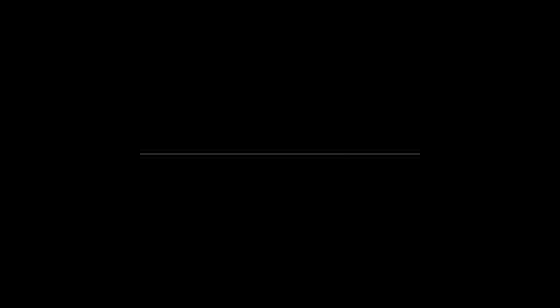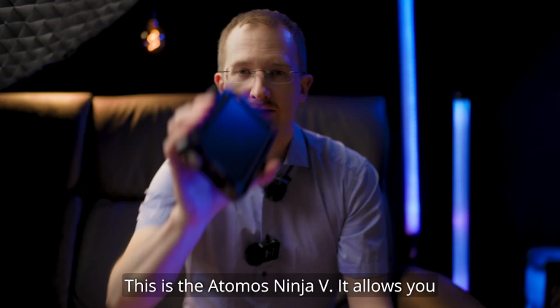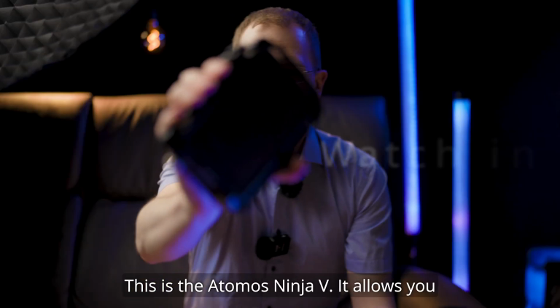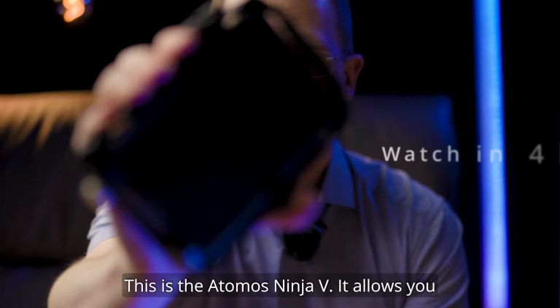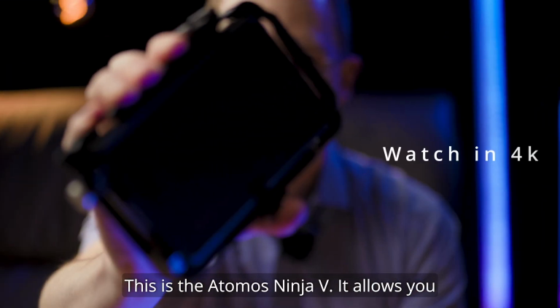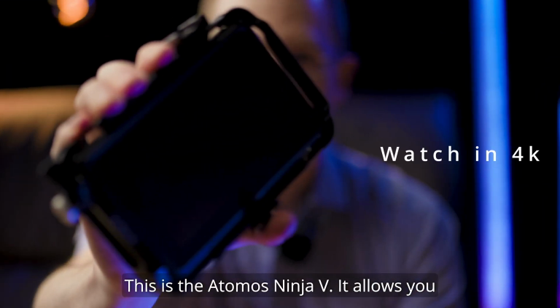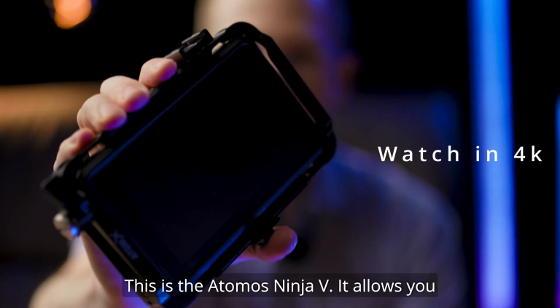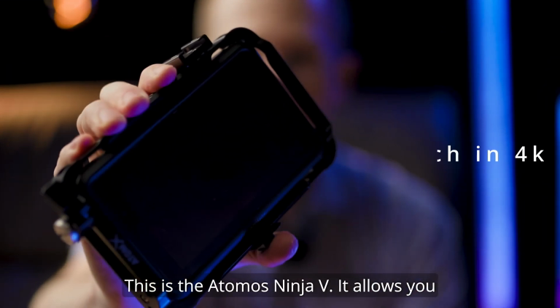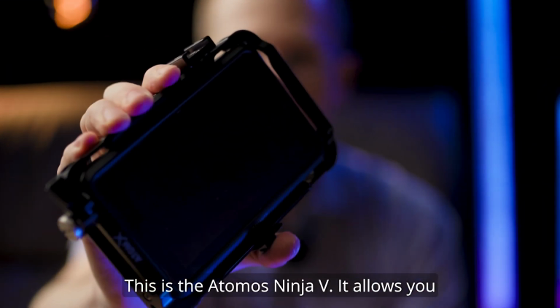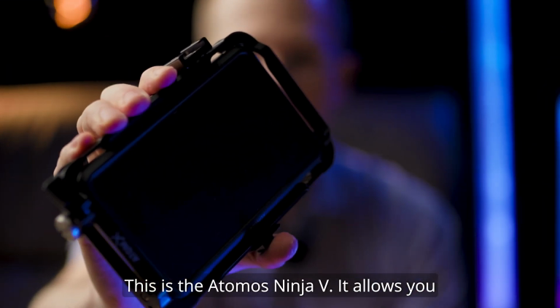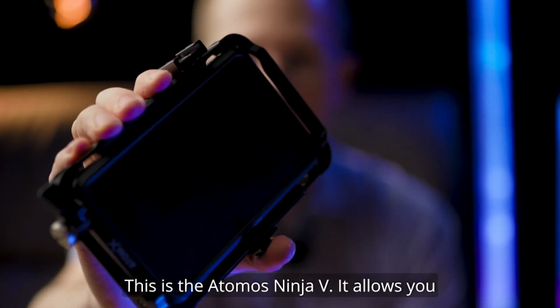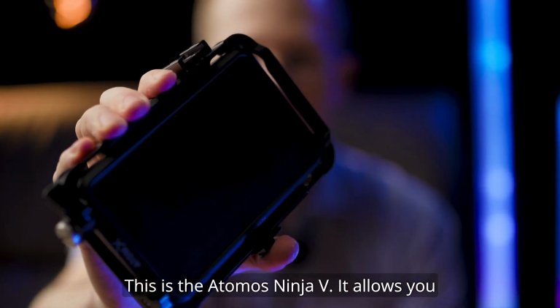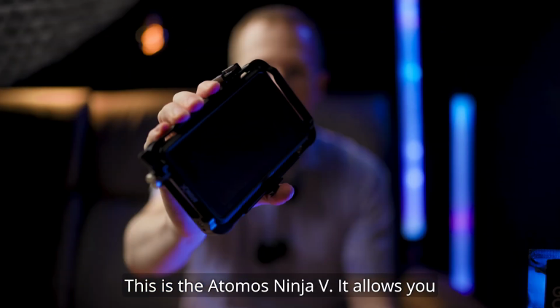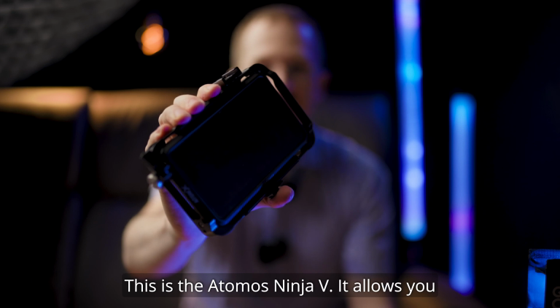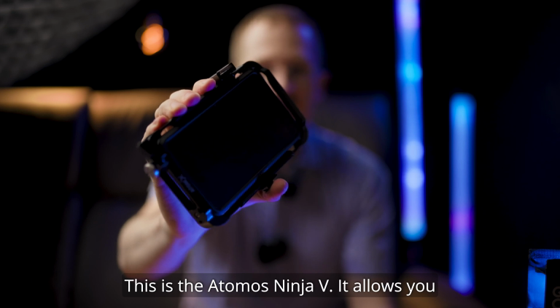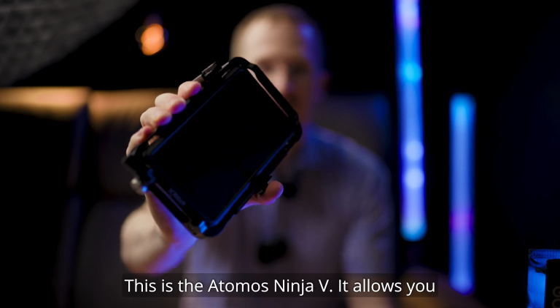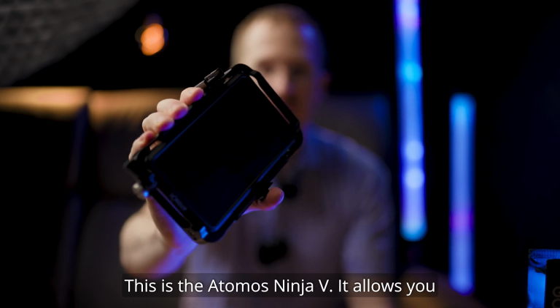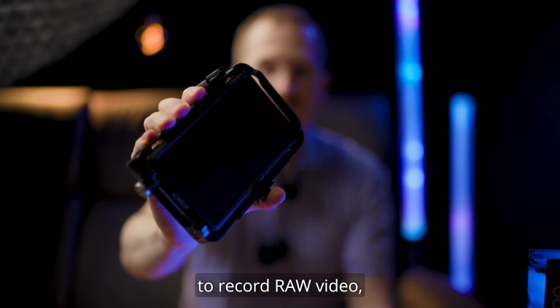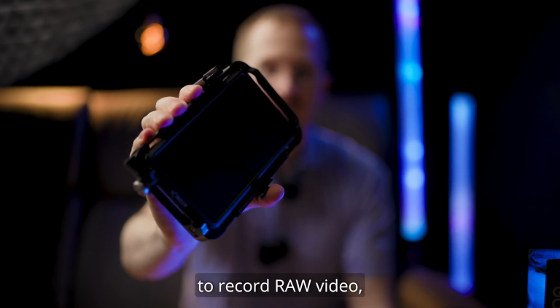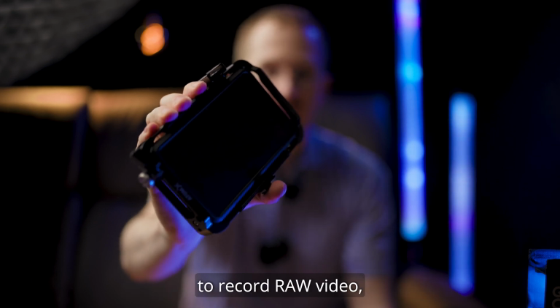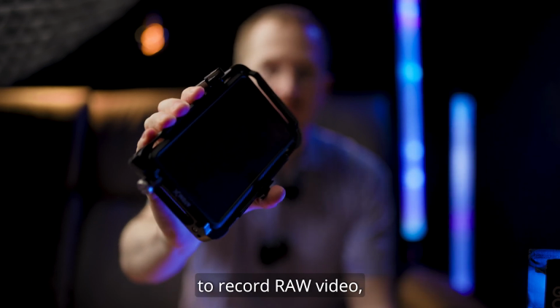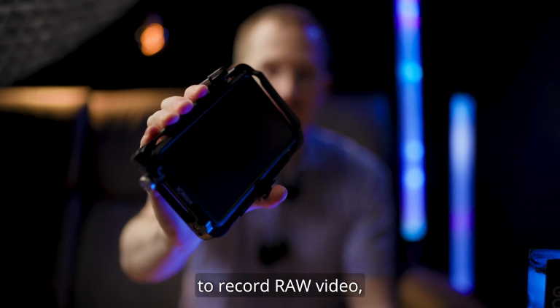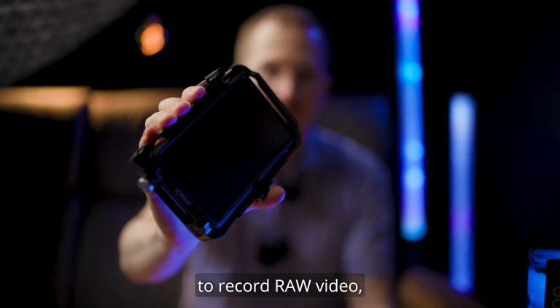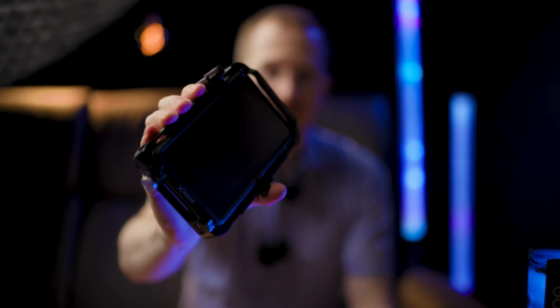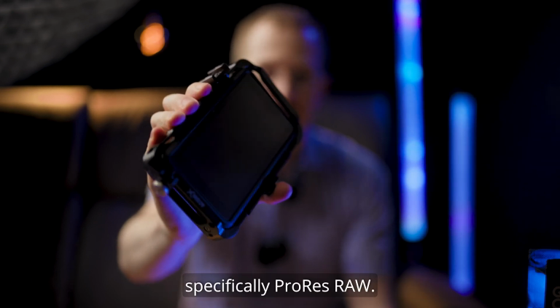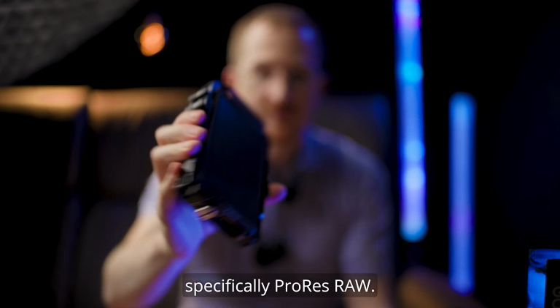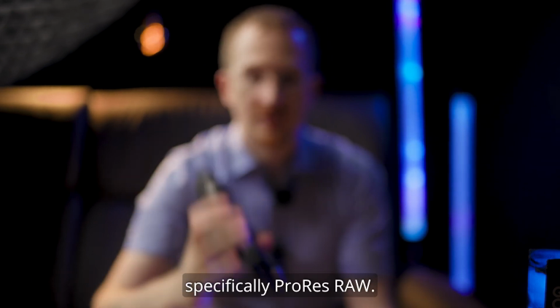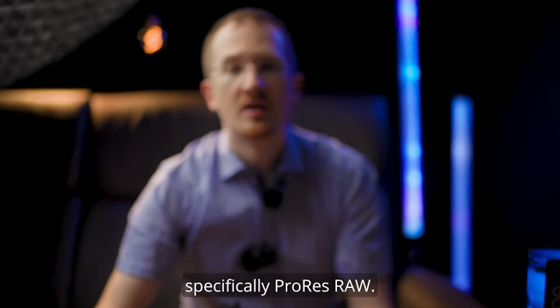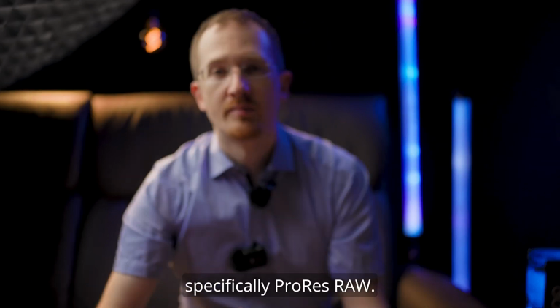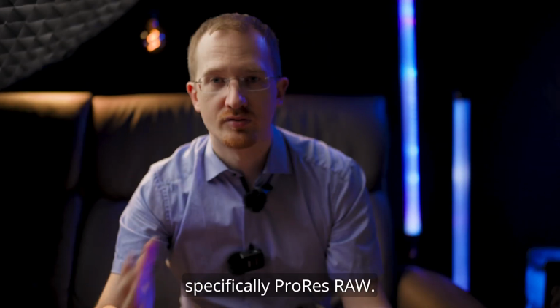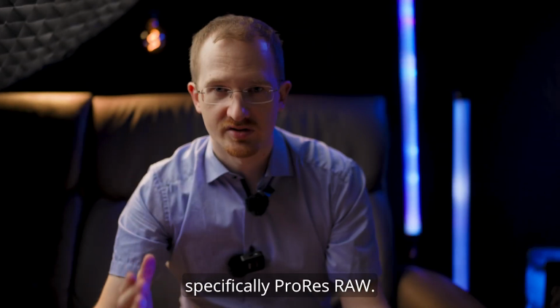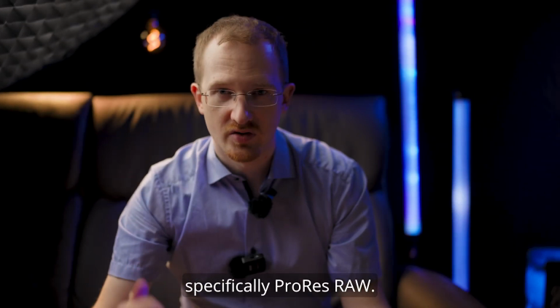This is the Atomos Ninja V. It allows you to record RAW video, specifically ProRes RAW.